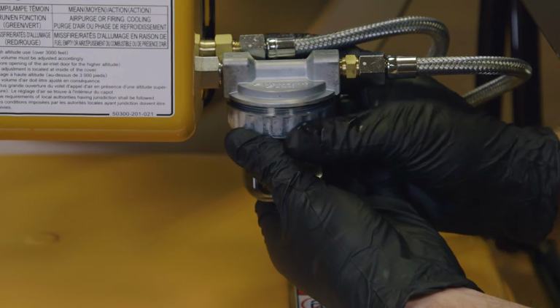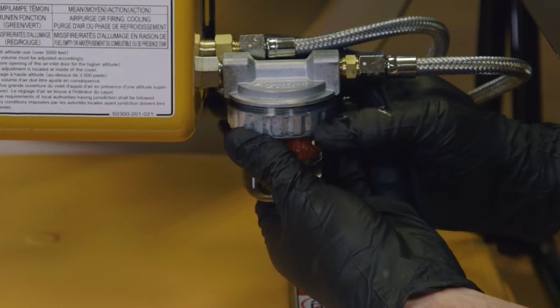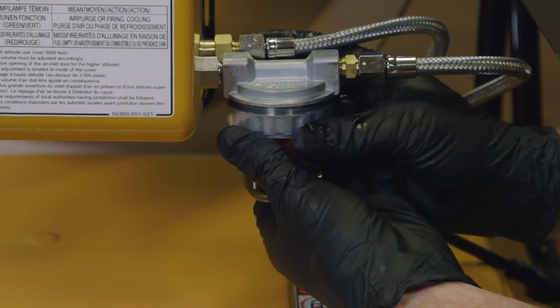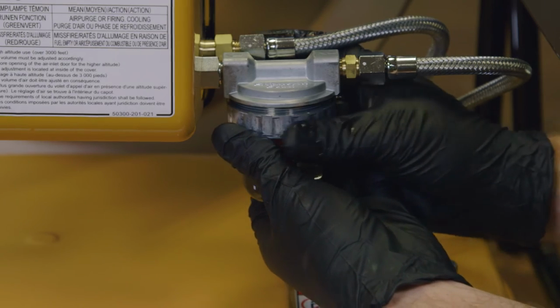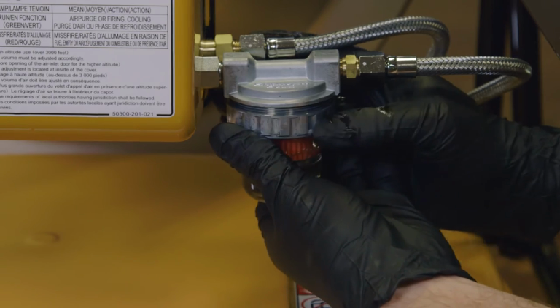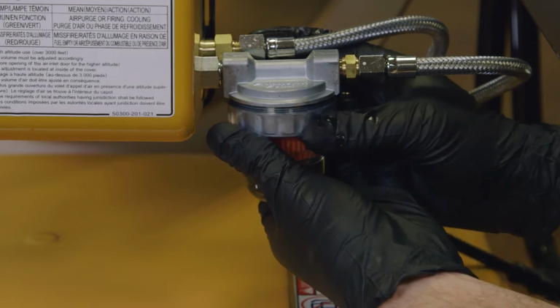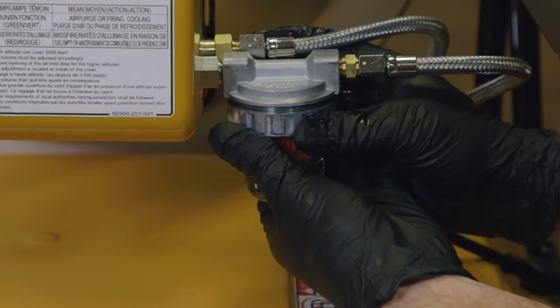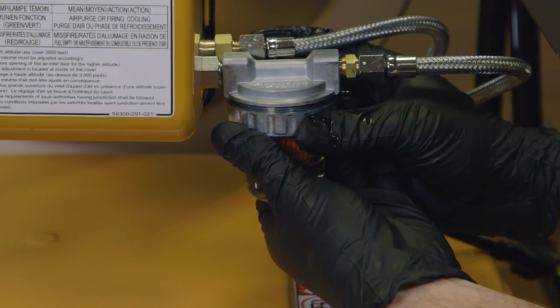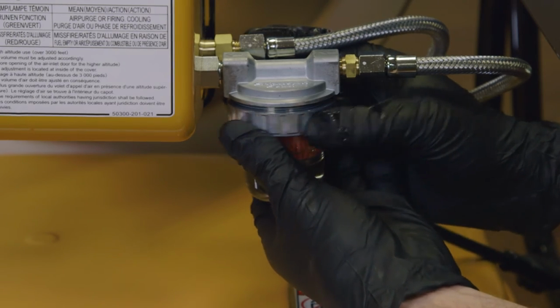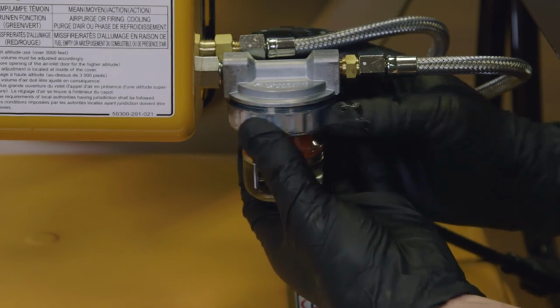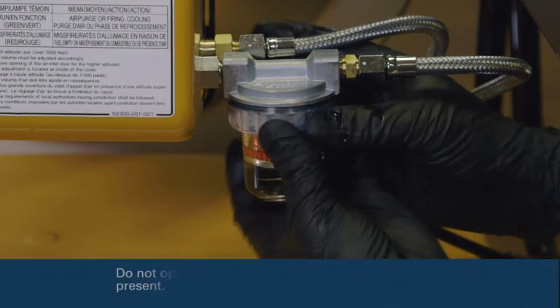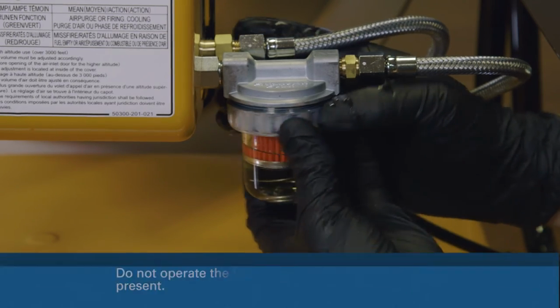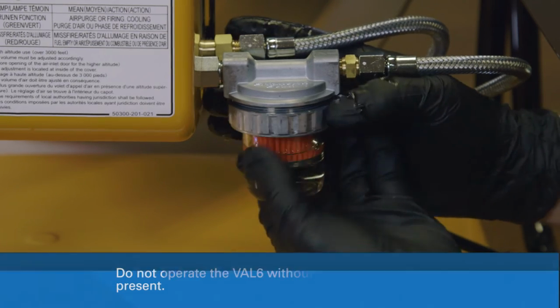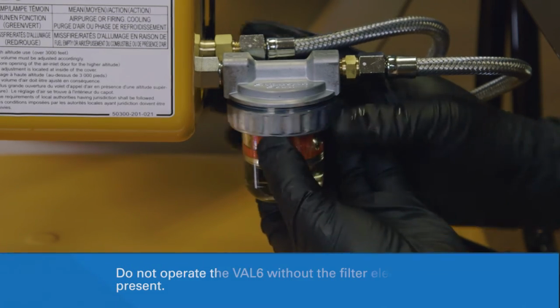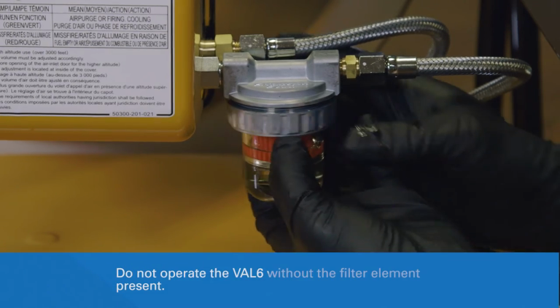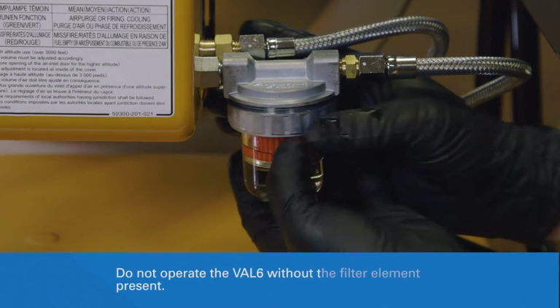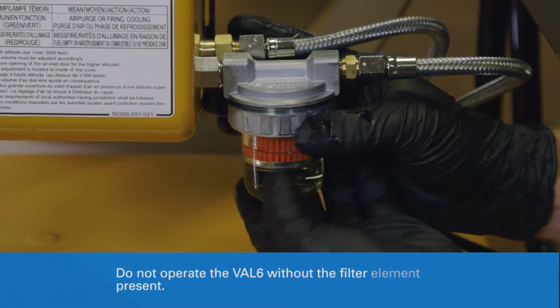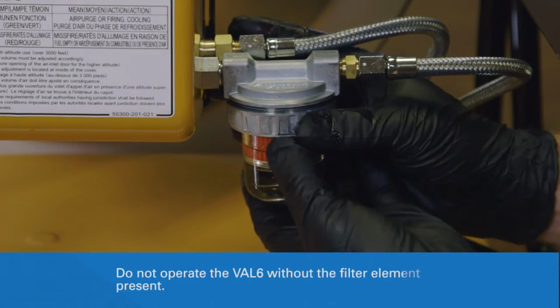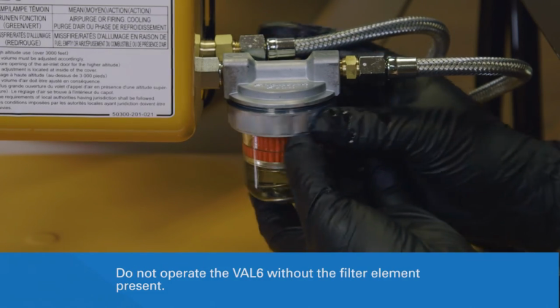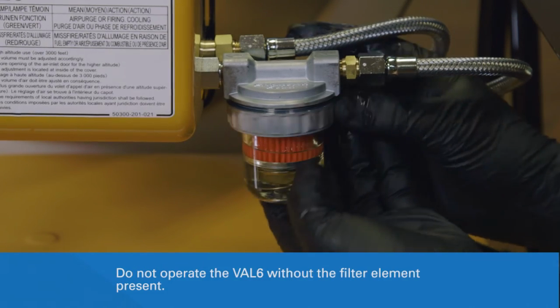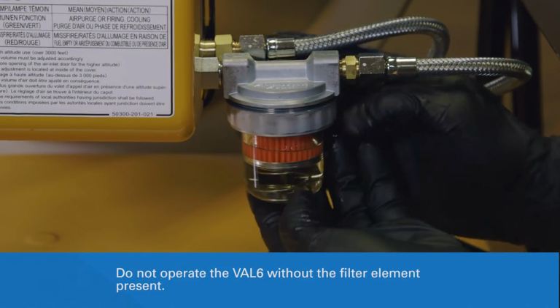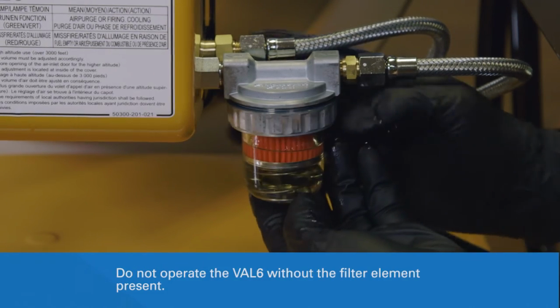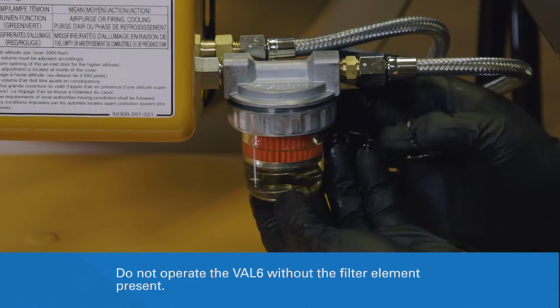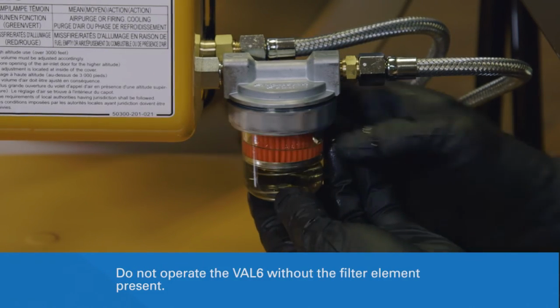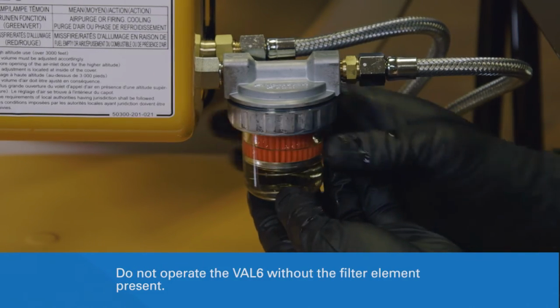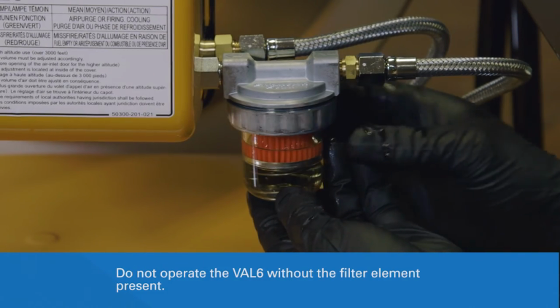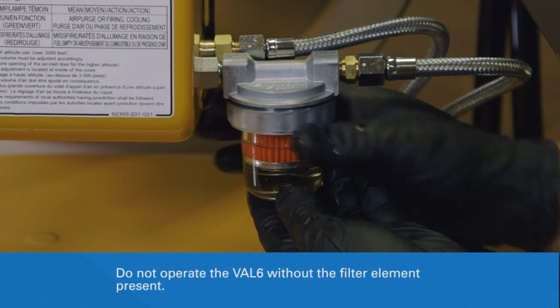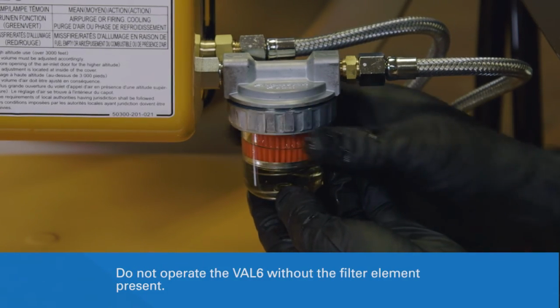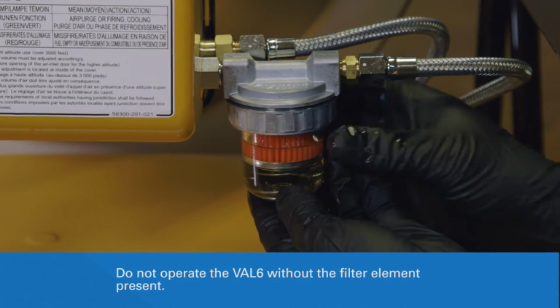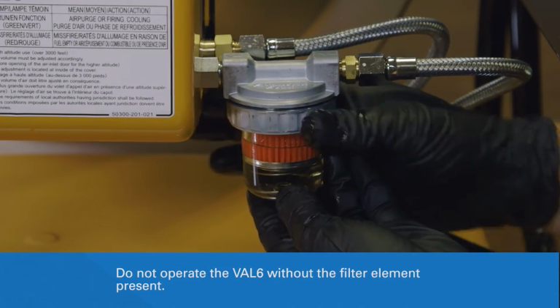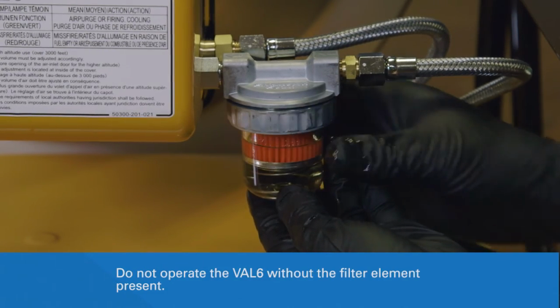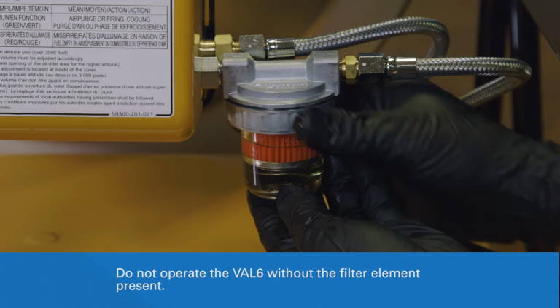Slide a clean, undamaged filter onto the assembly post and re-secure the cup with the tightening ring.